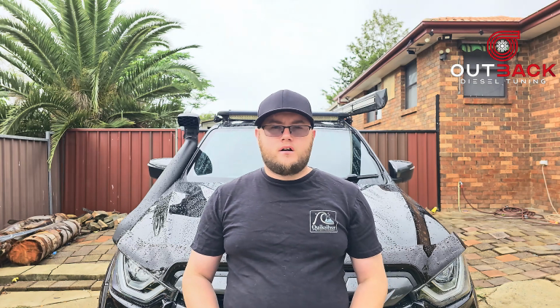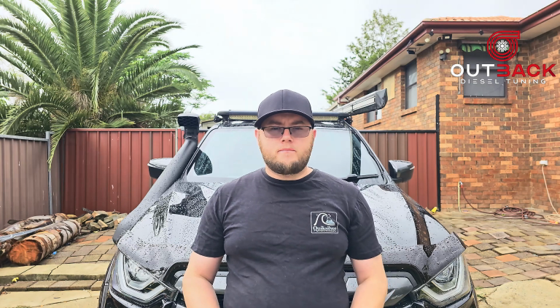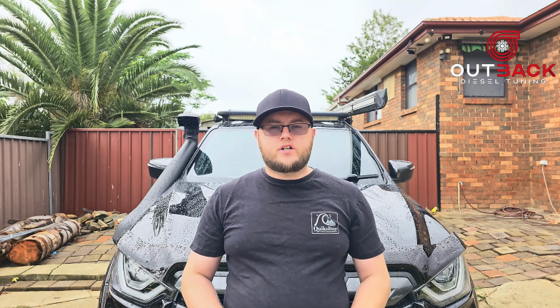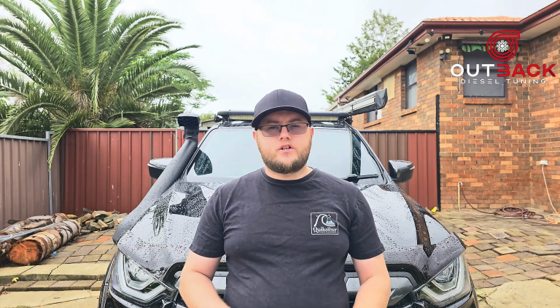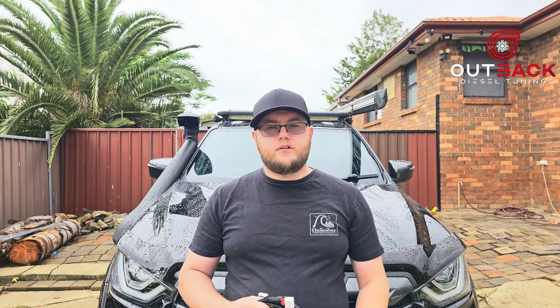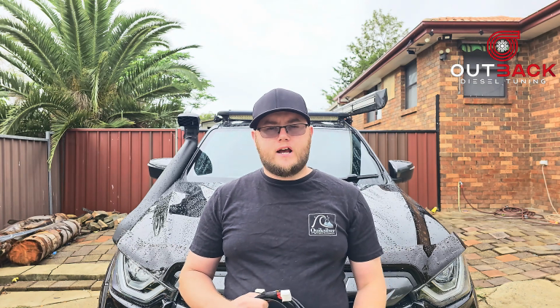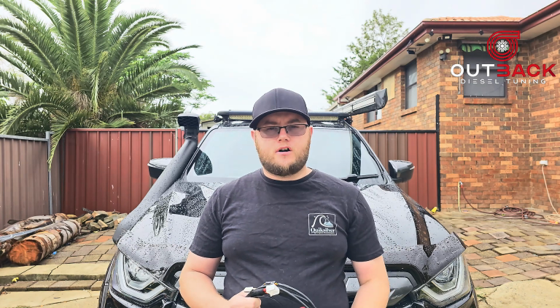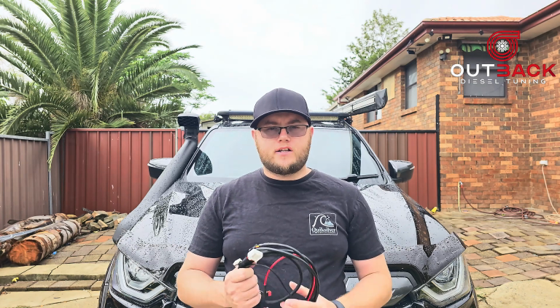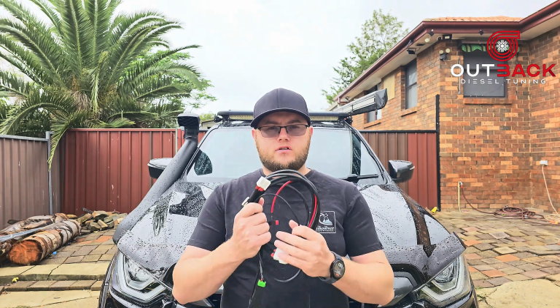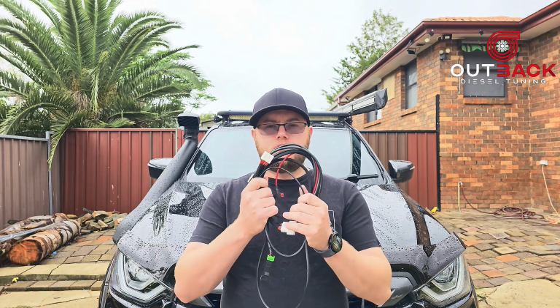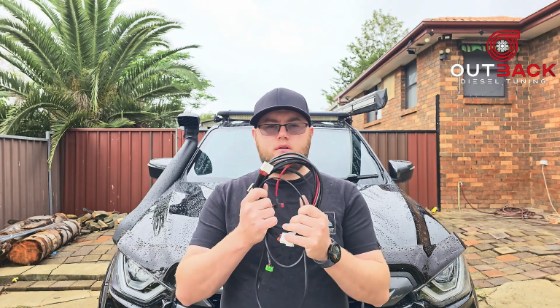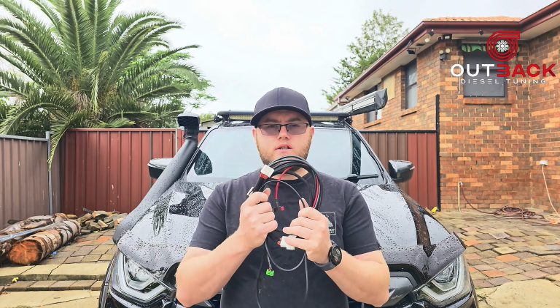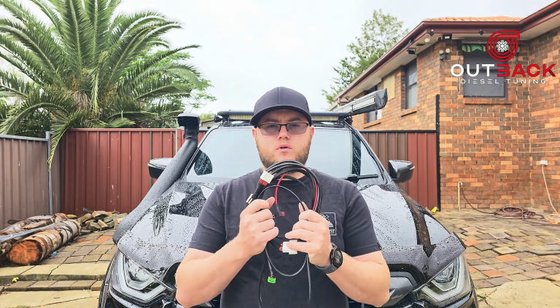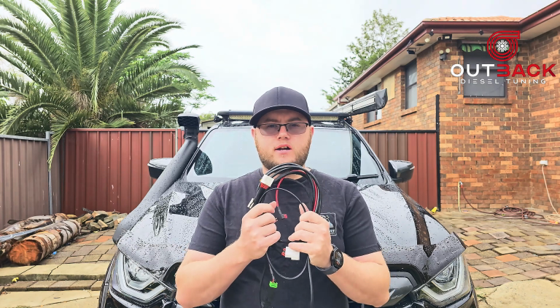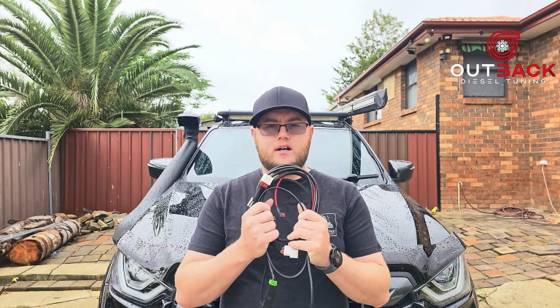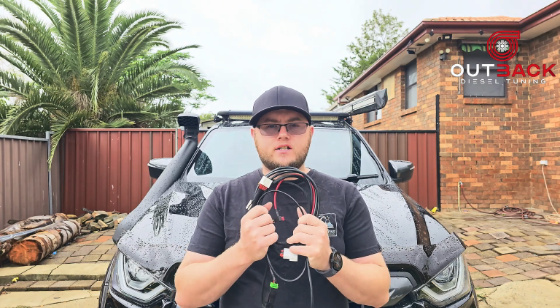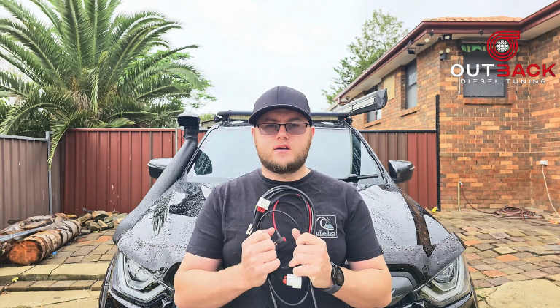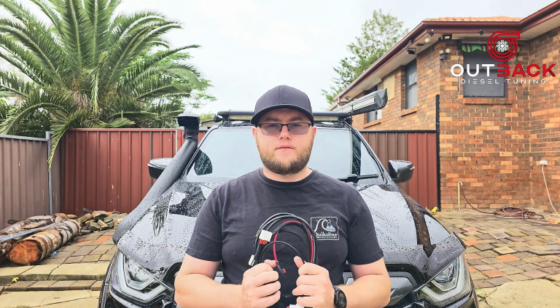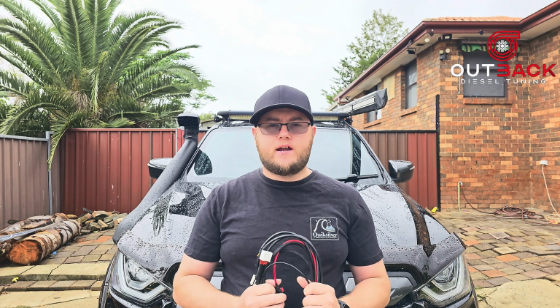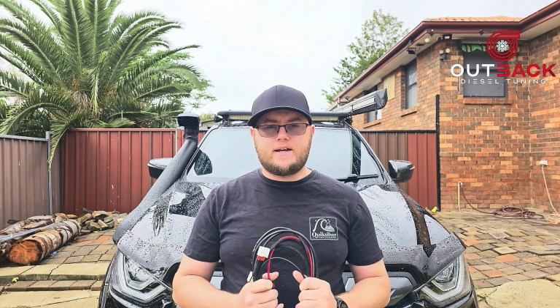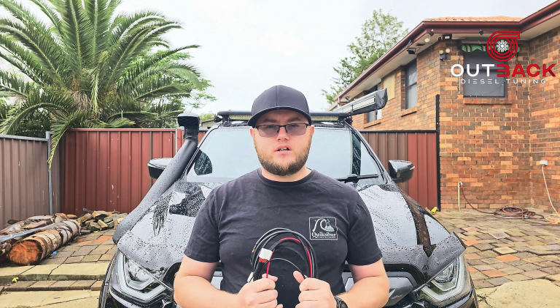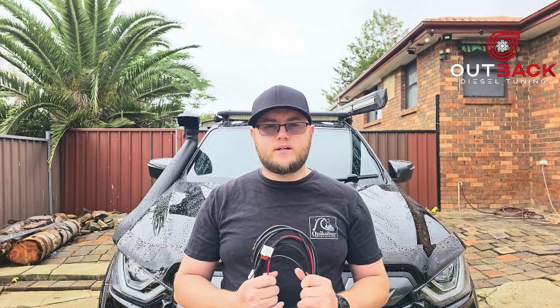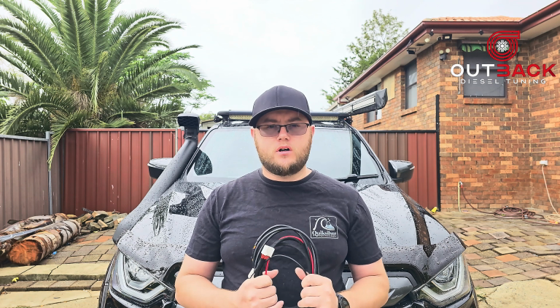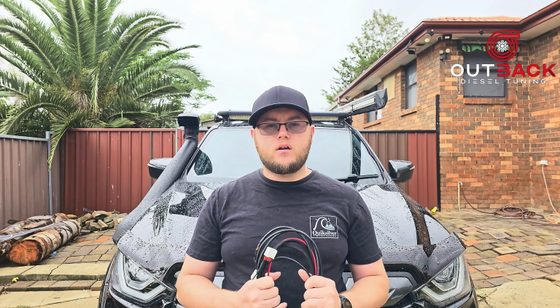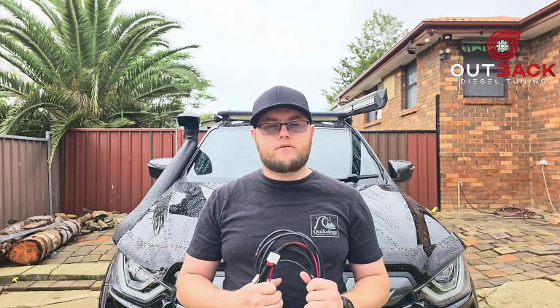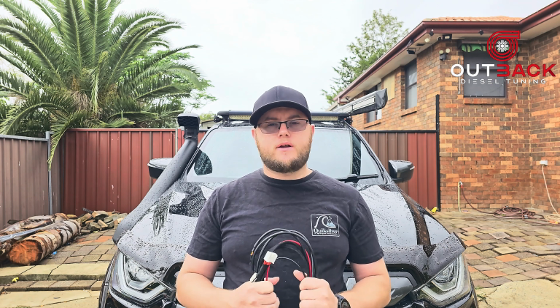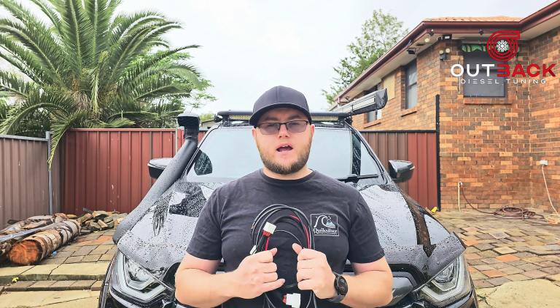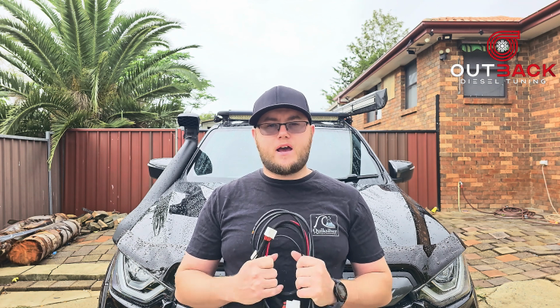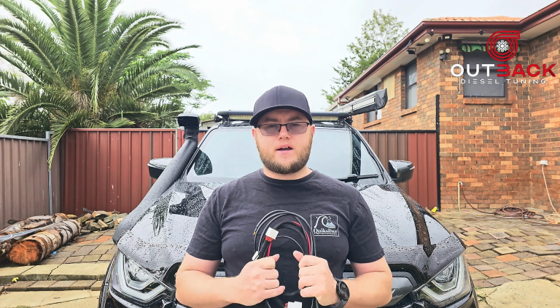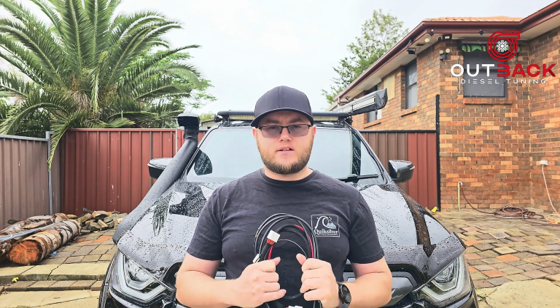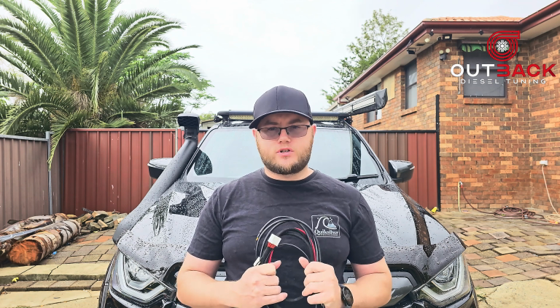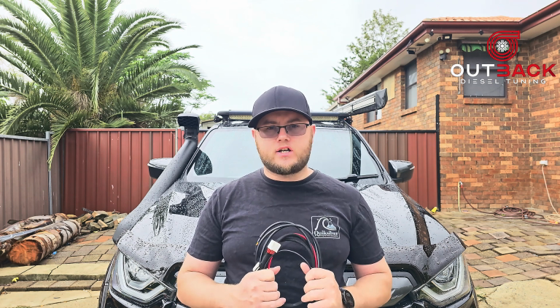I'm going to show you how I install this wiring harness for the anytime diff lock from Outback Diesel Tuning.